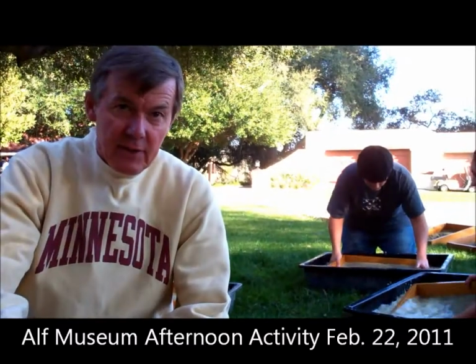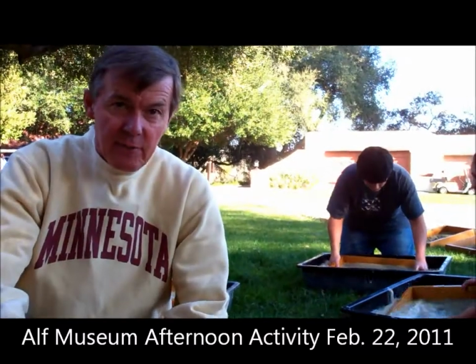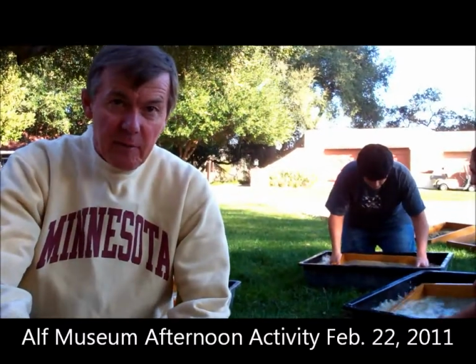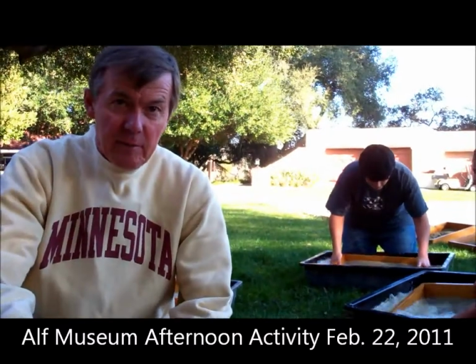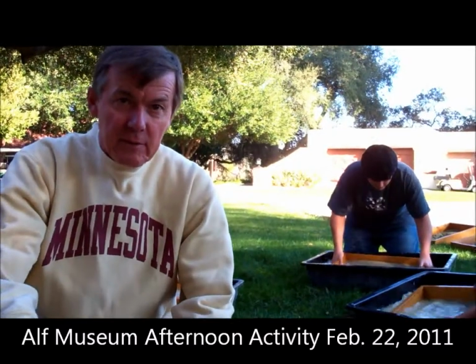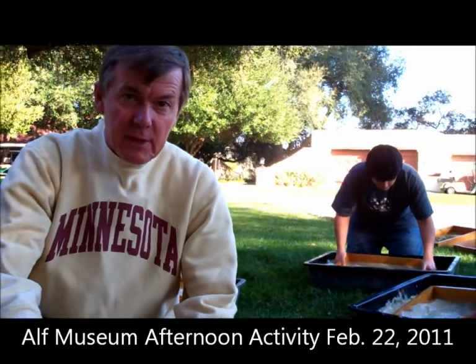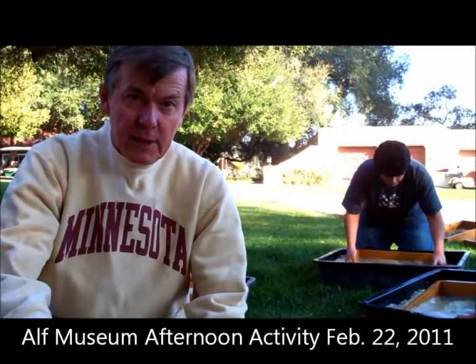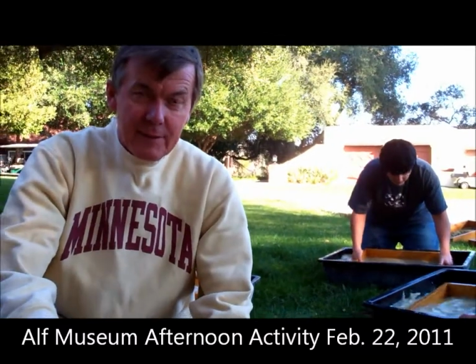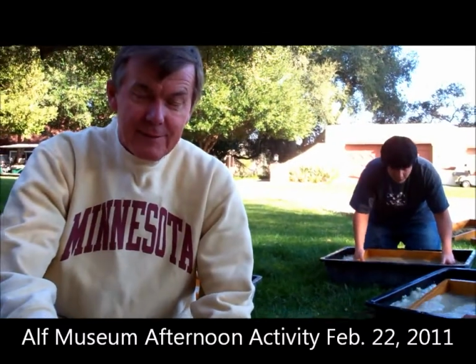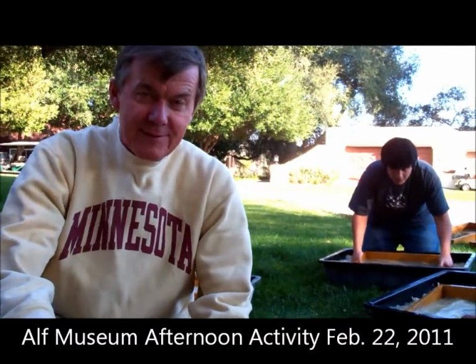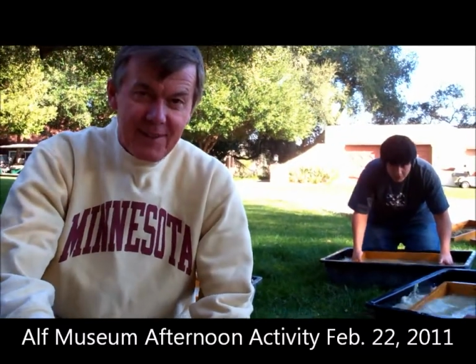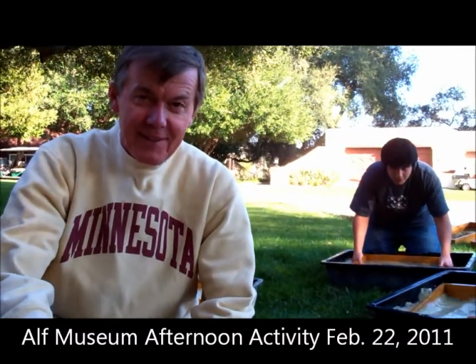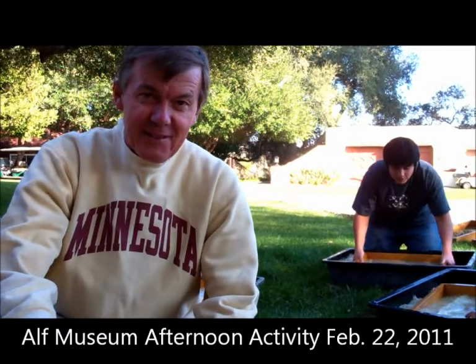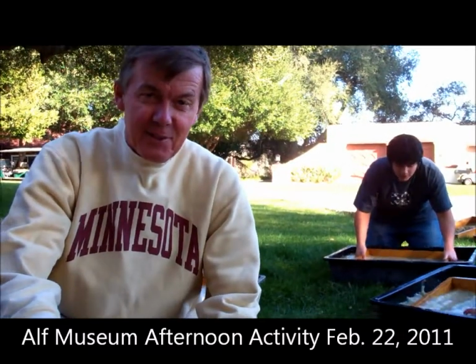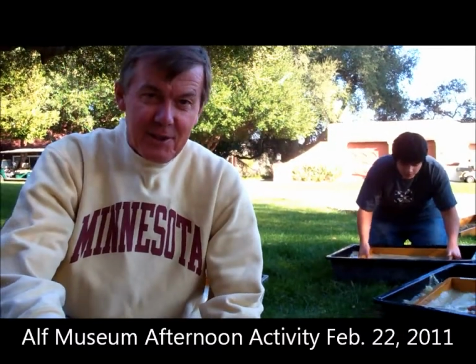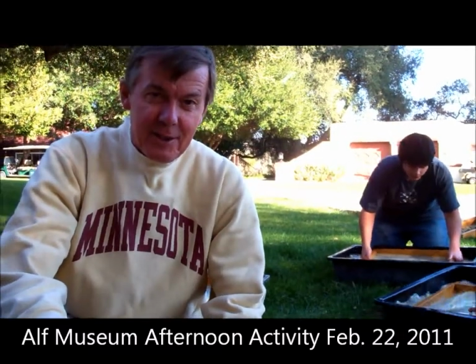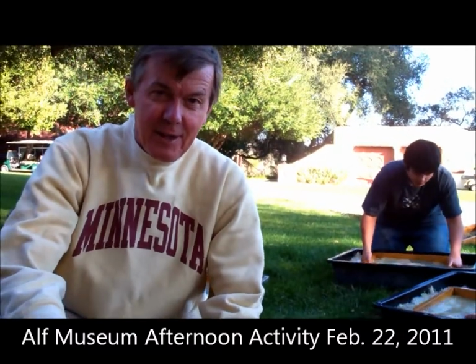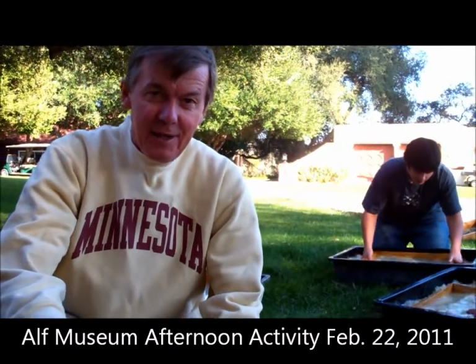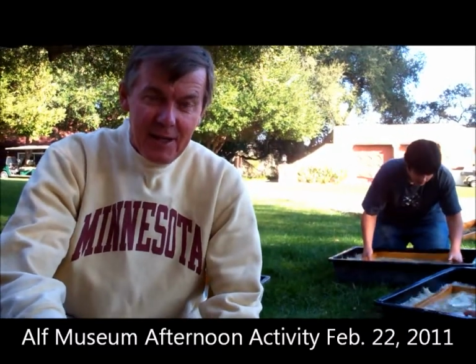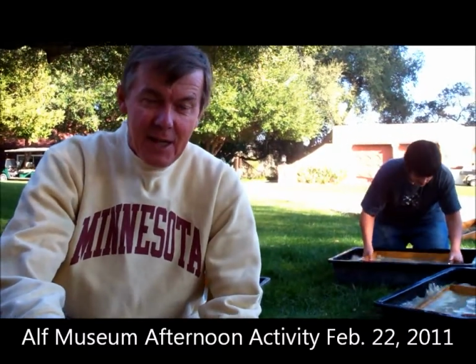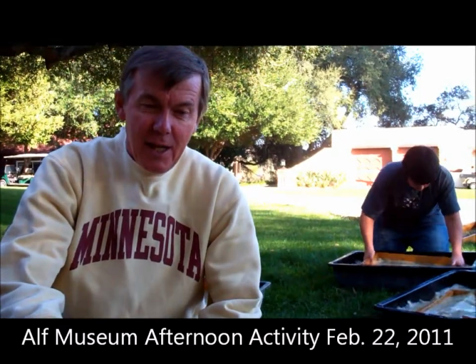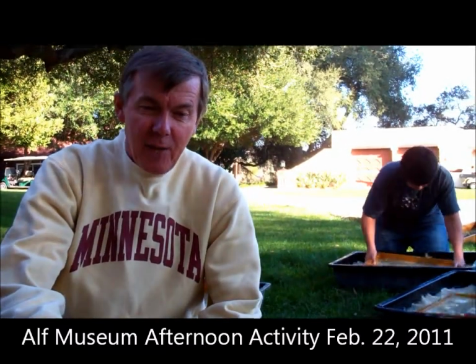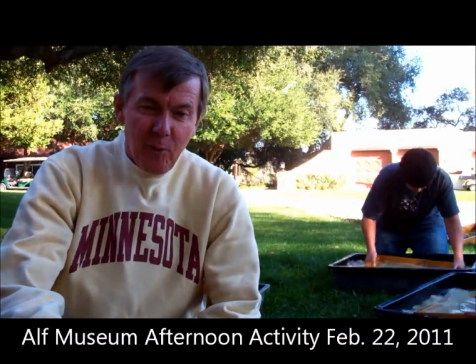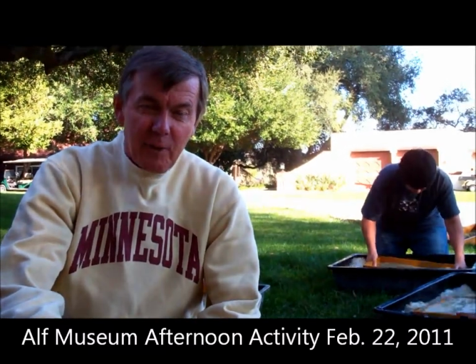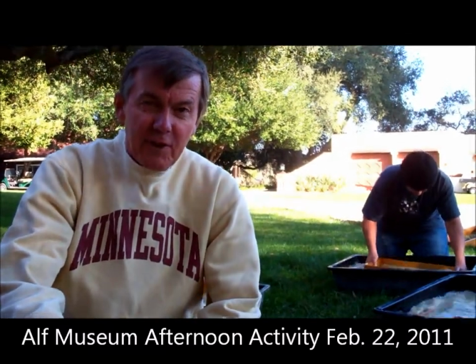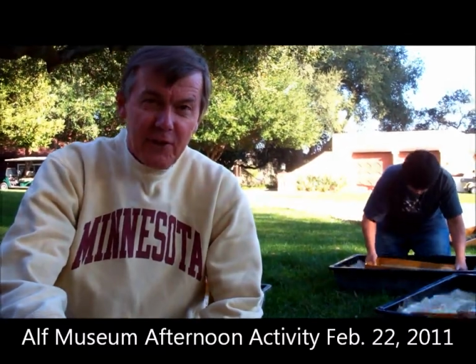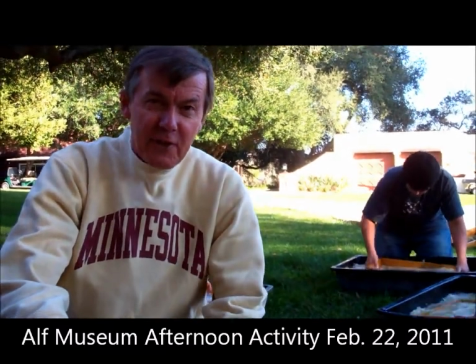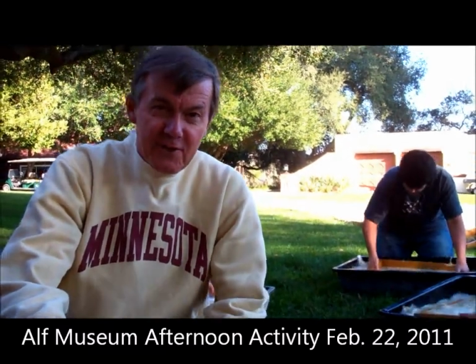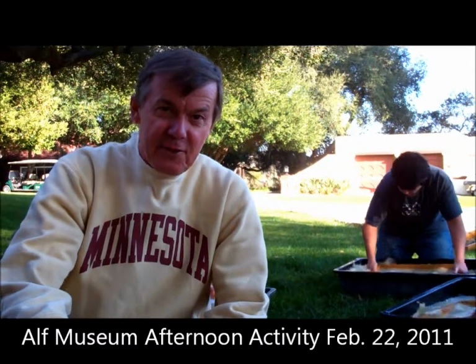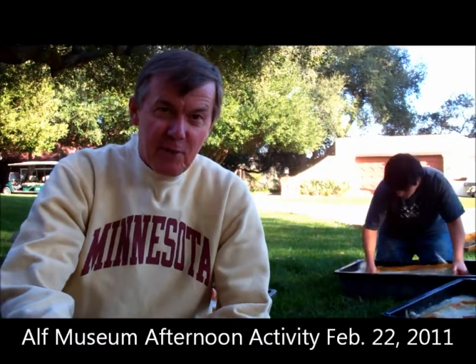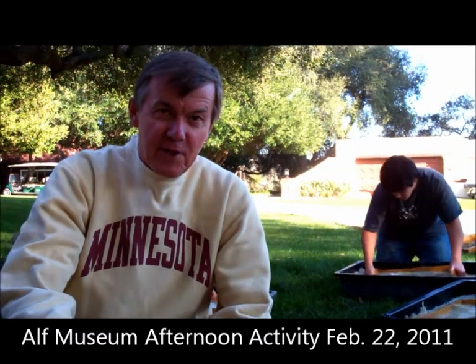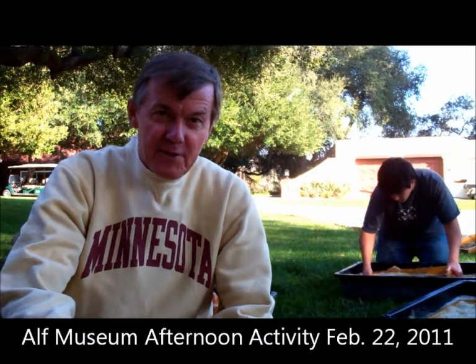Hi Doc. Hey. How are we doing? What are we up to today? What we are doing is screenwashing.